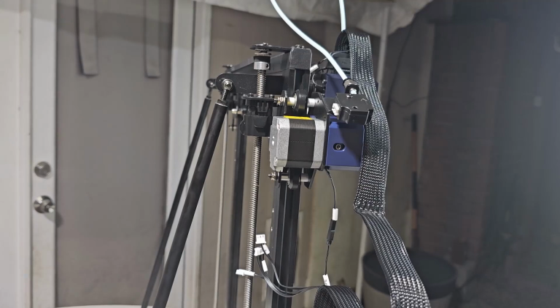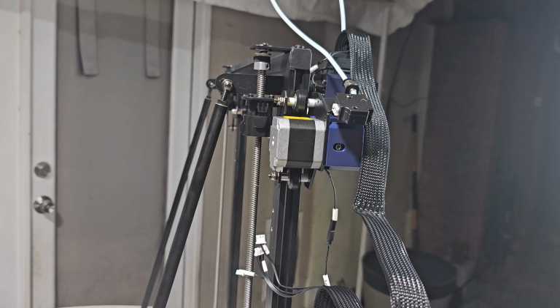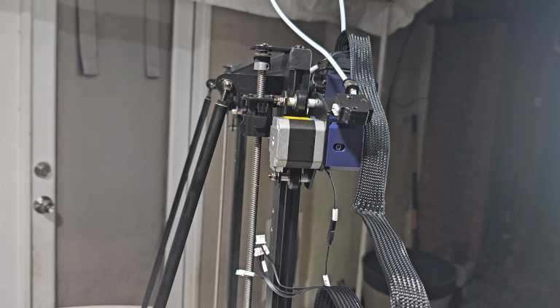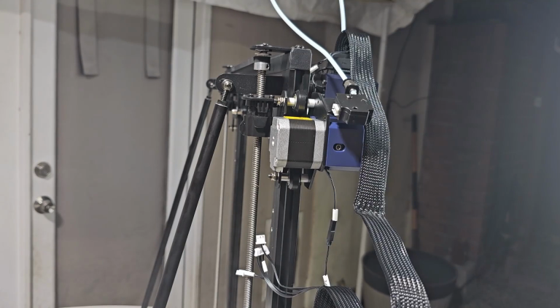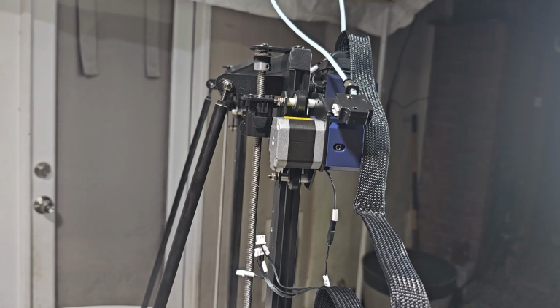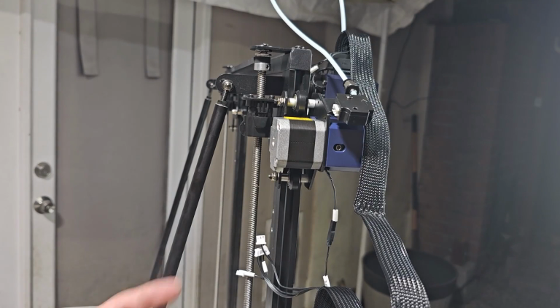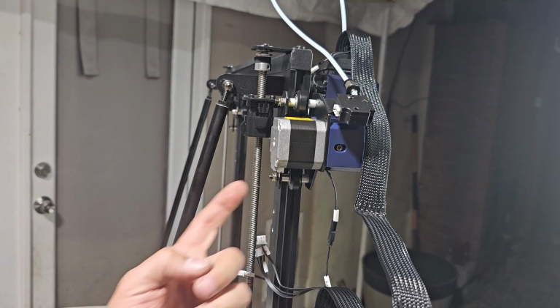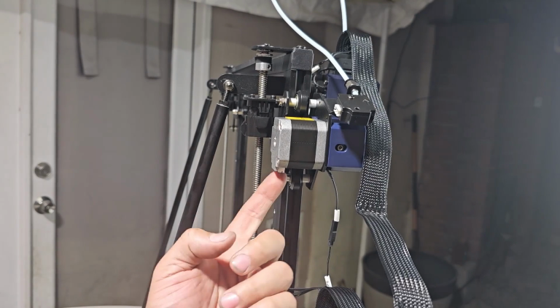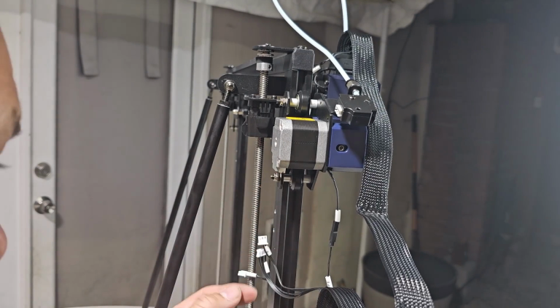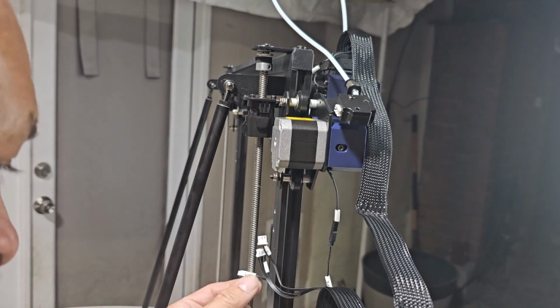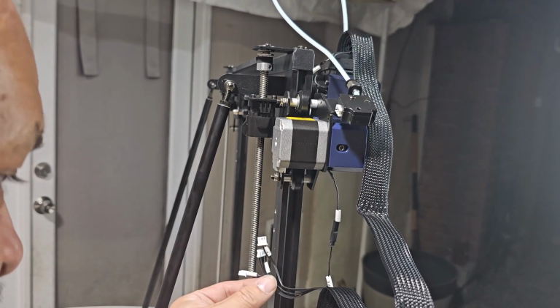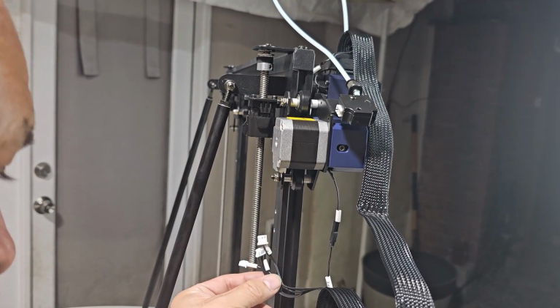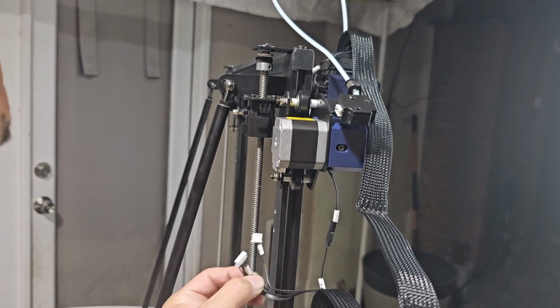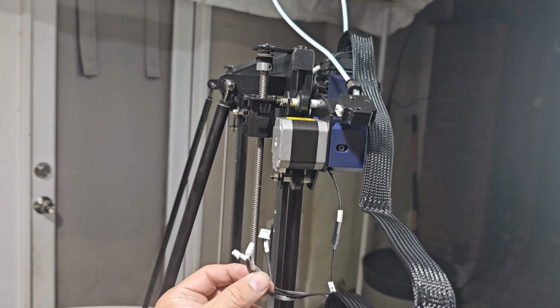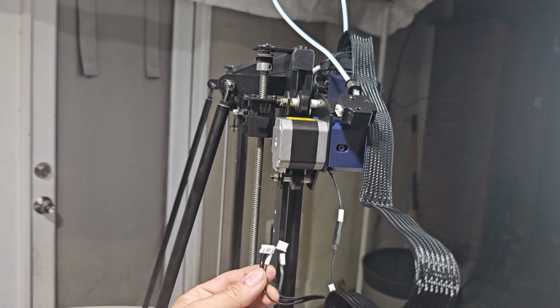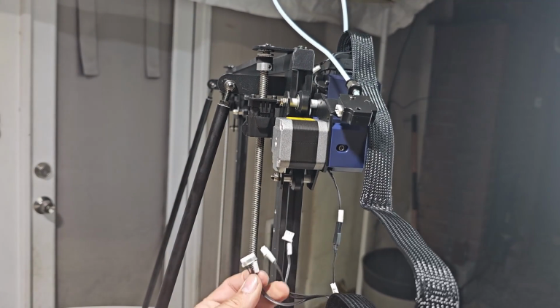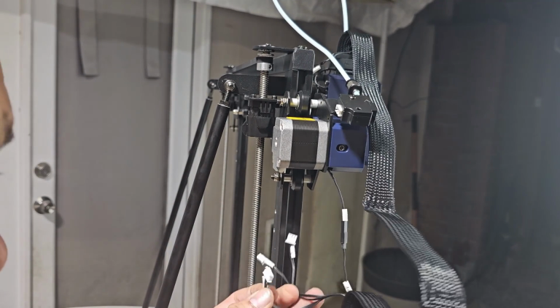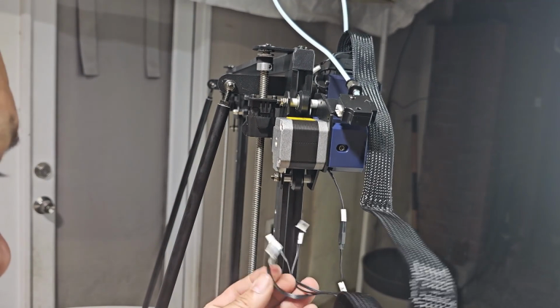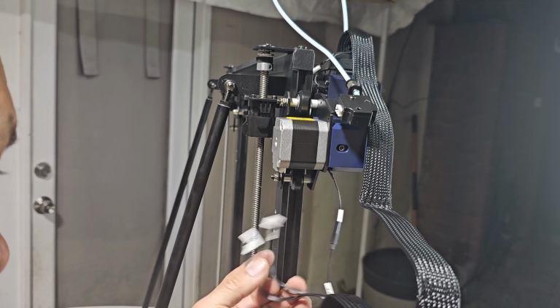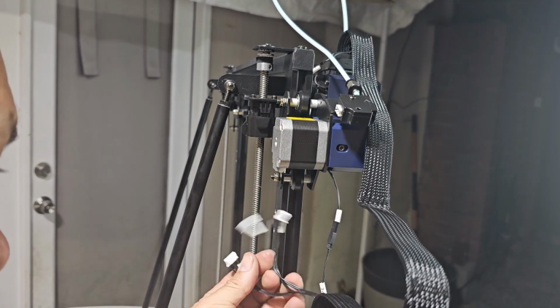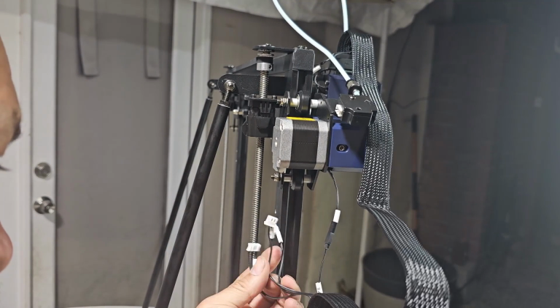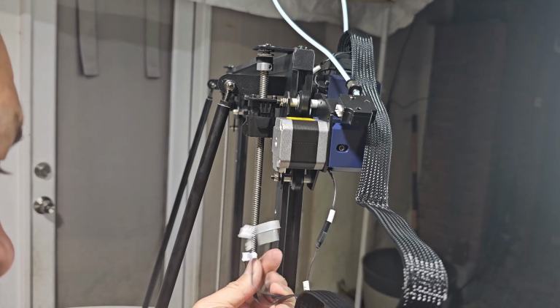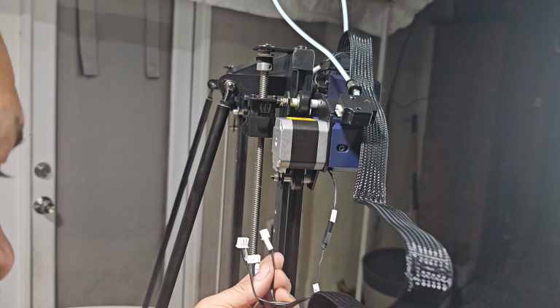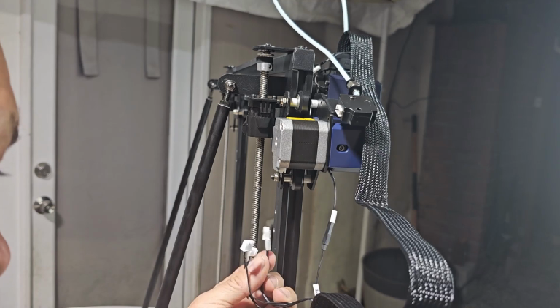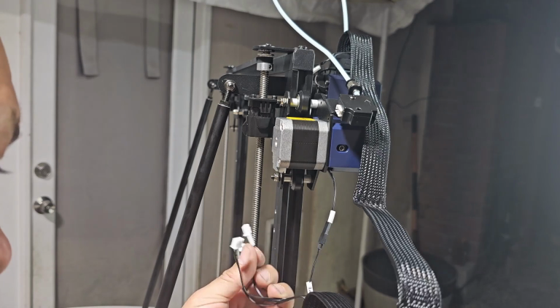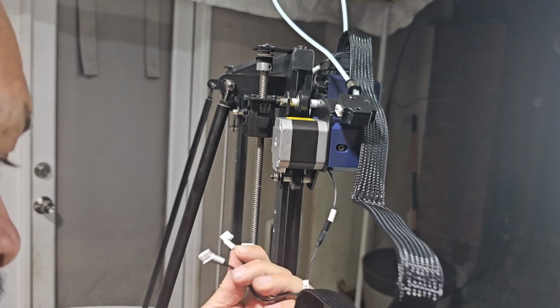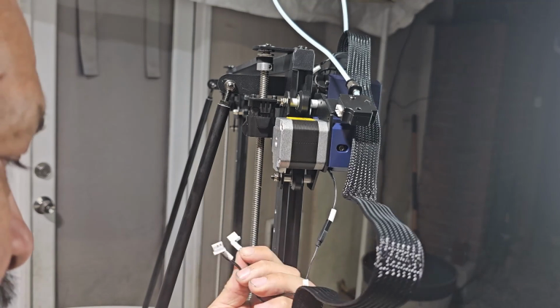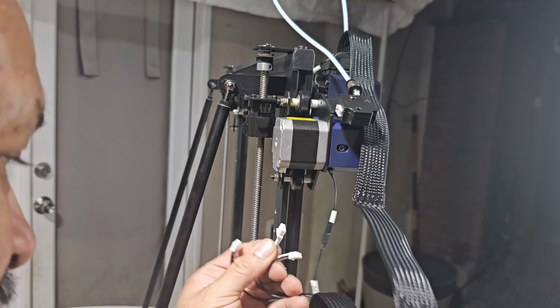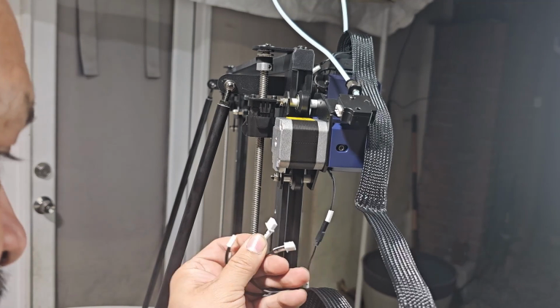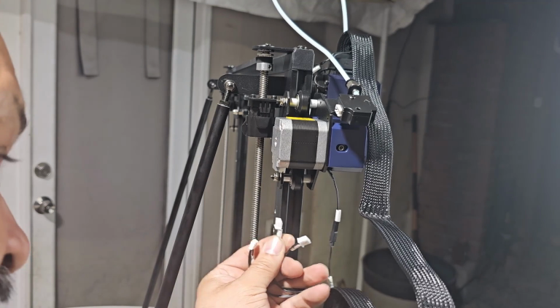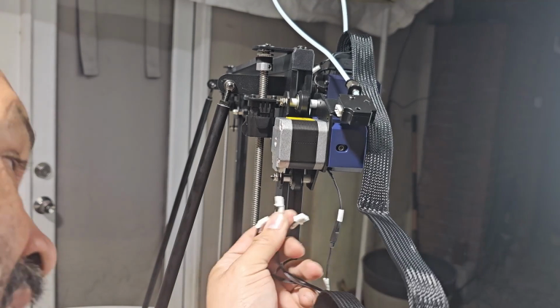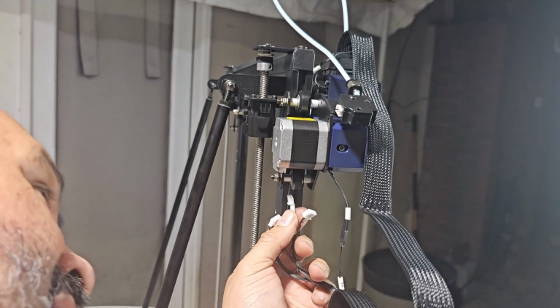The X-axis cable is this one right here — that's the one we're going to plug in first so I don't forget. It's labeled X.